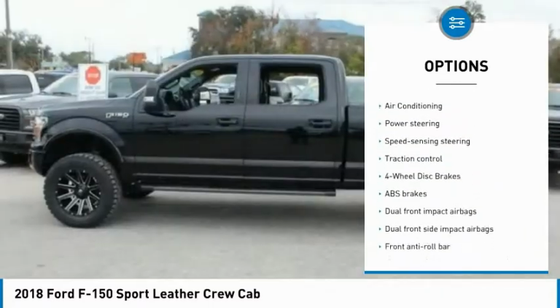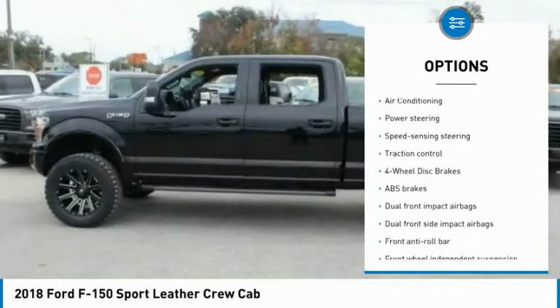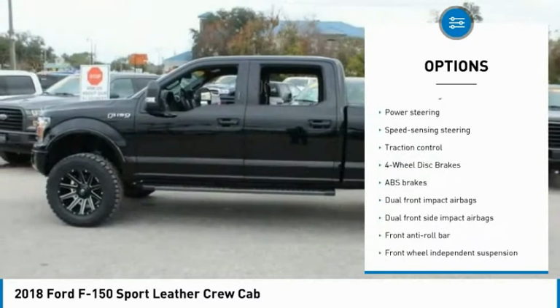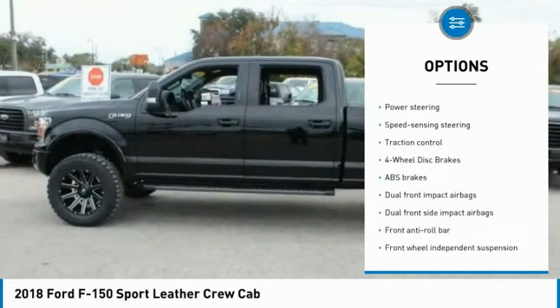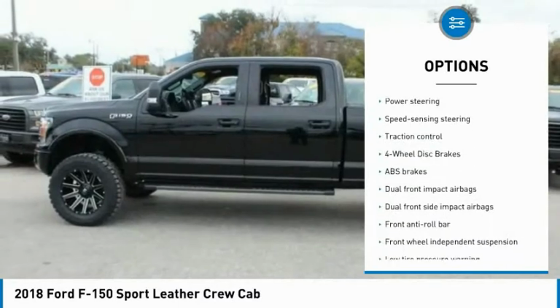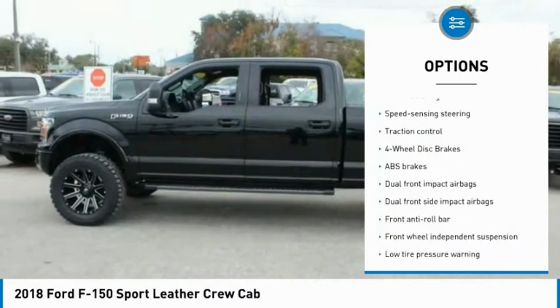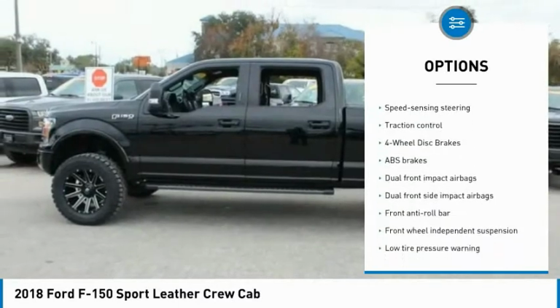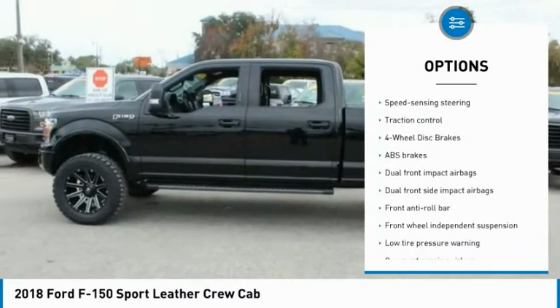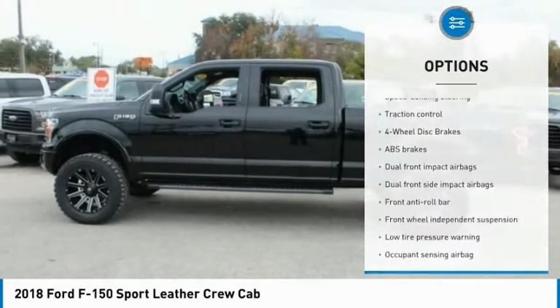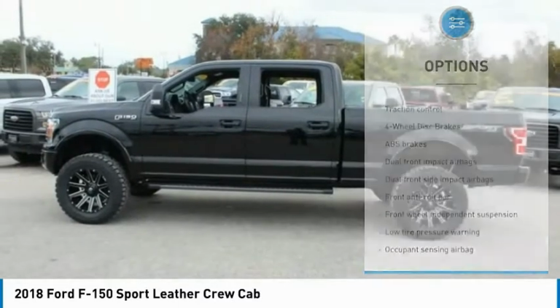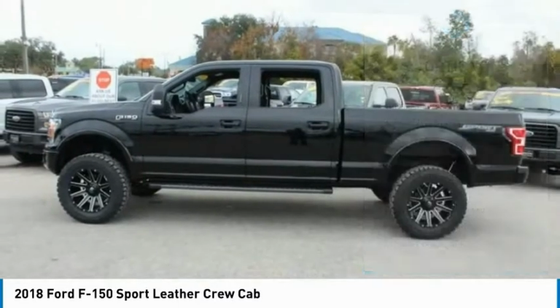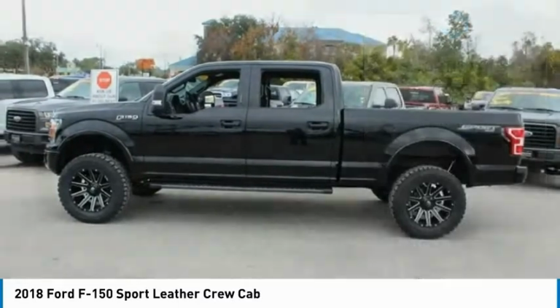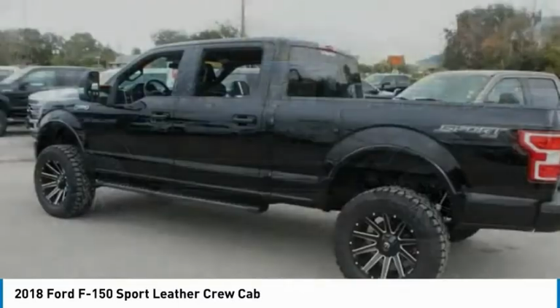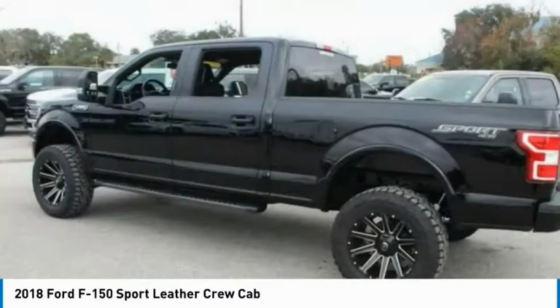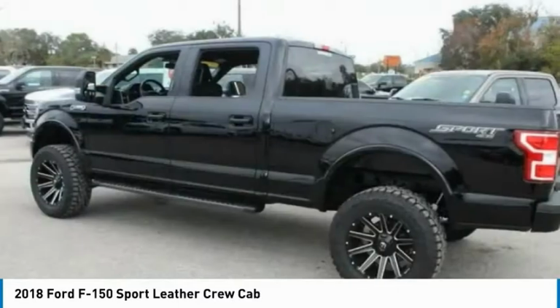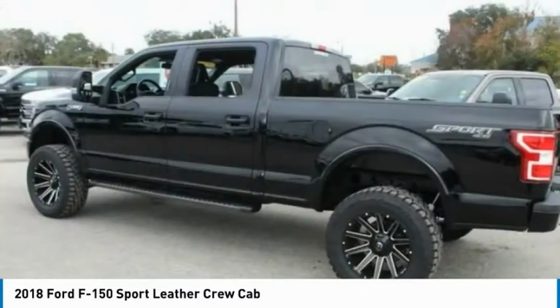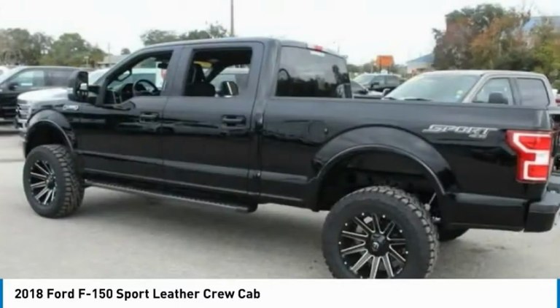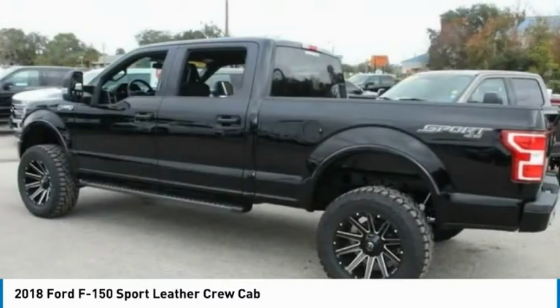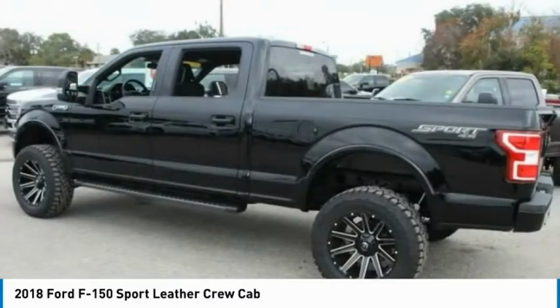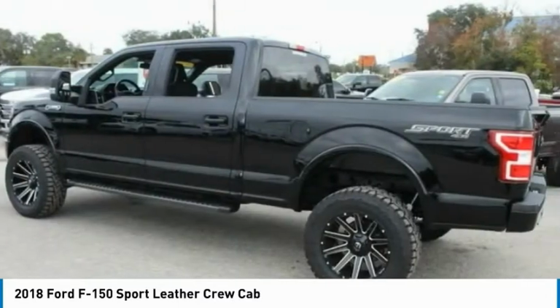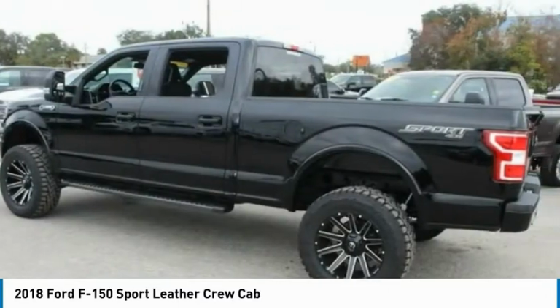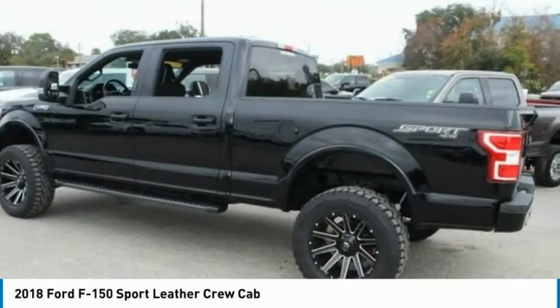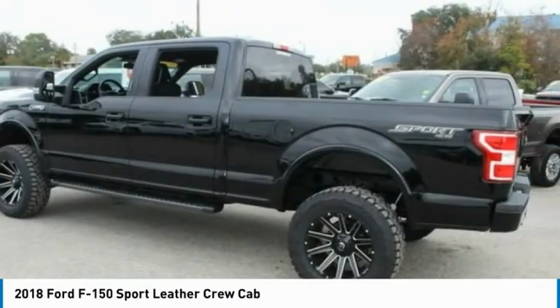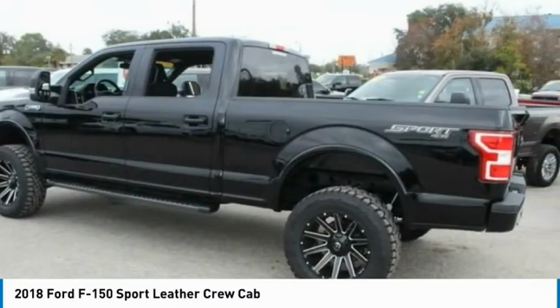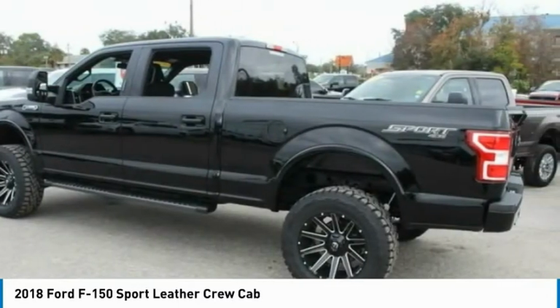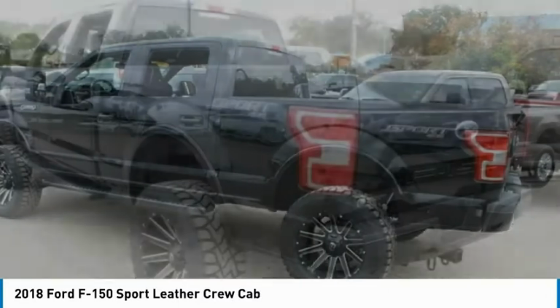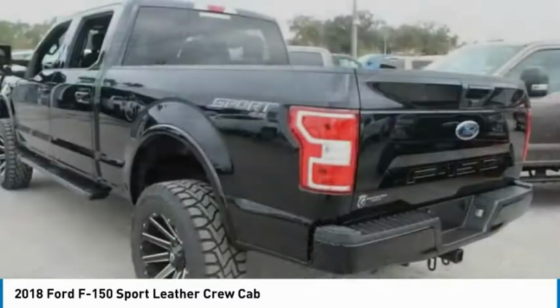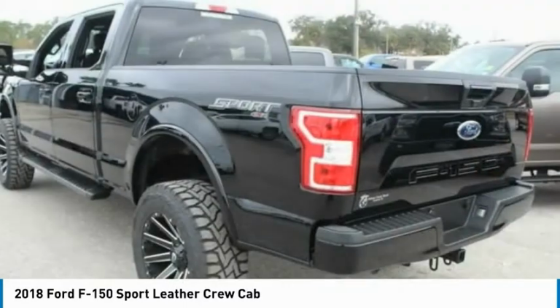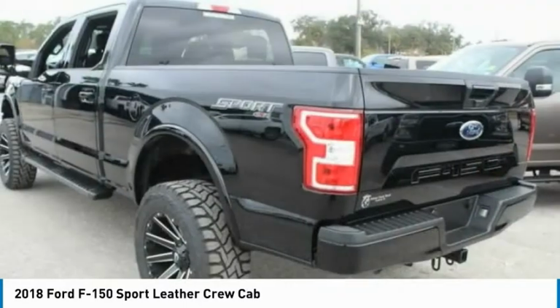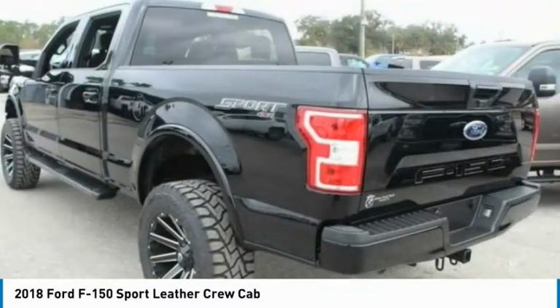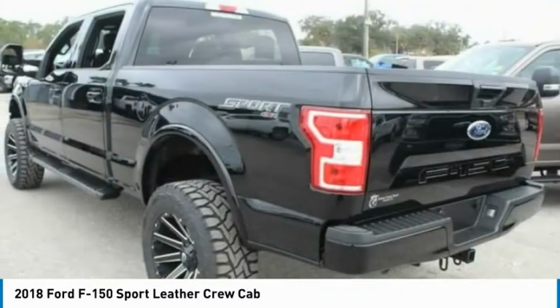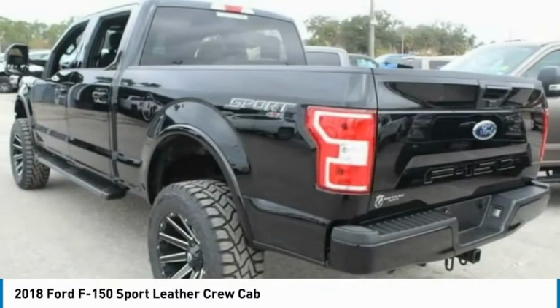Front wheel independent suspension, low tire pressure warning, power steering, tachometer, and passenger vanity mirror.